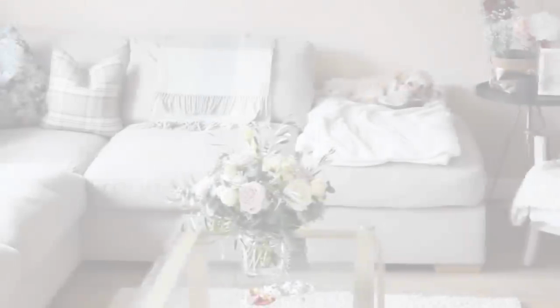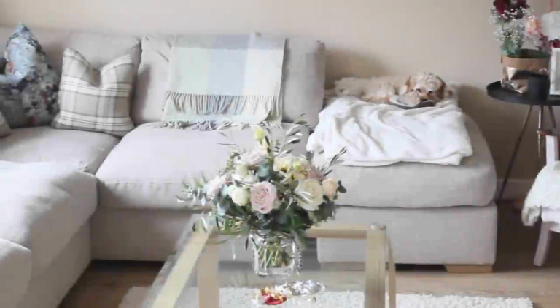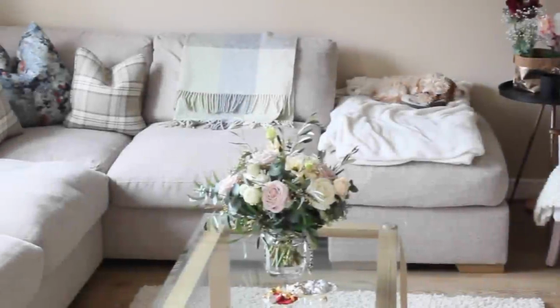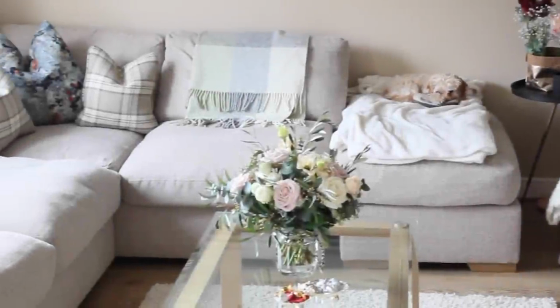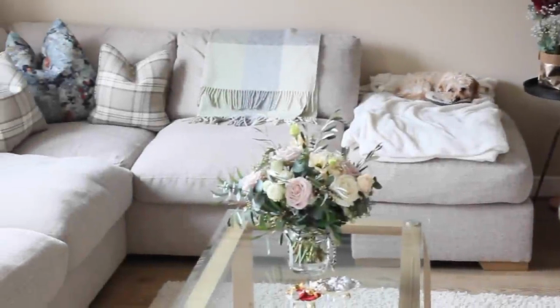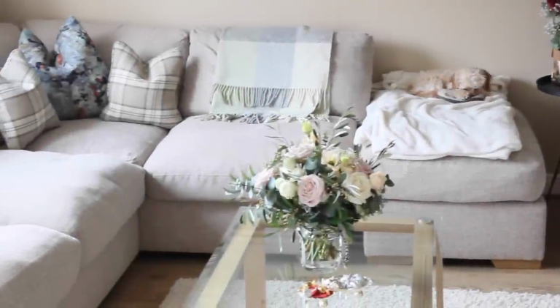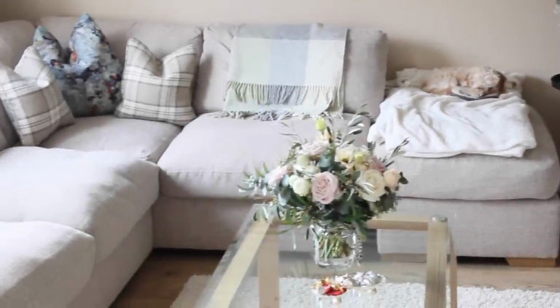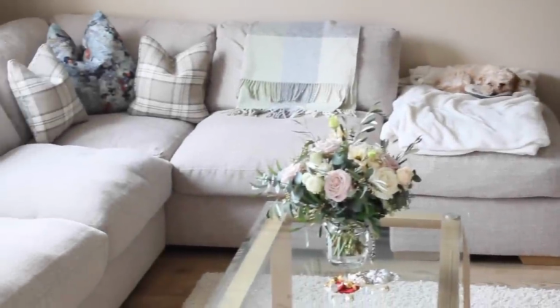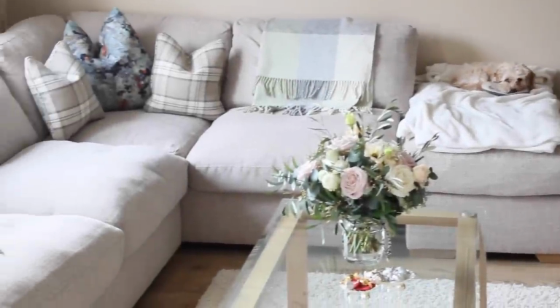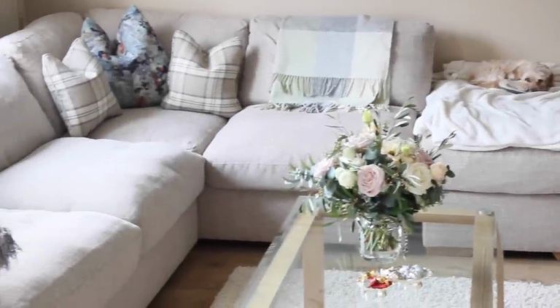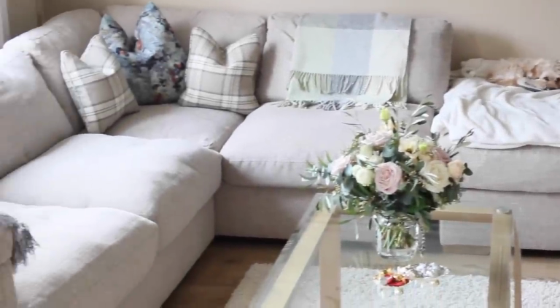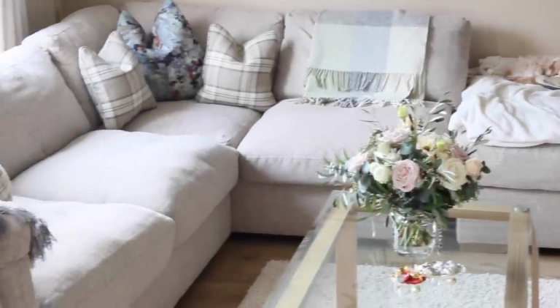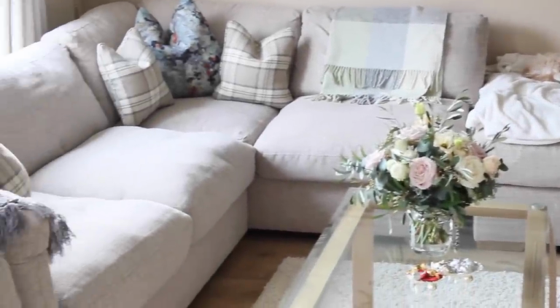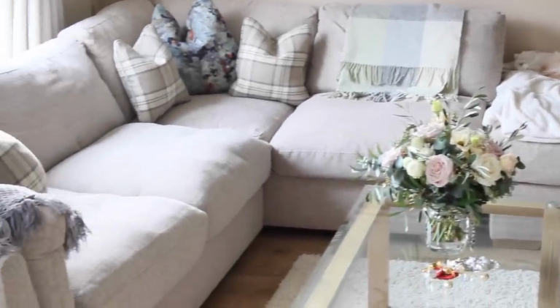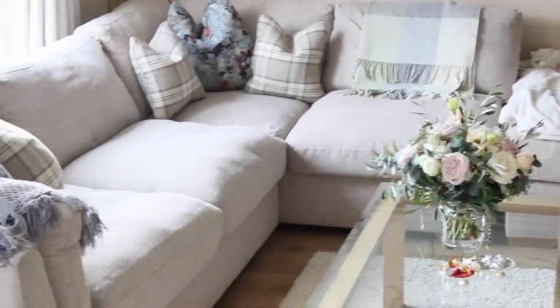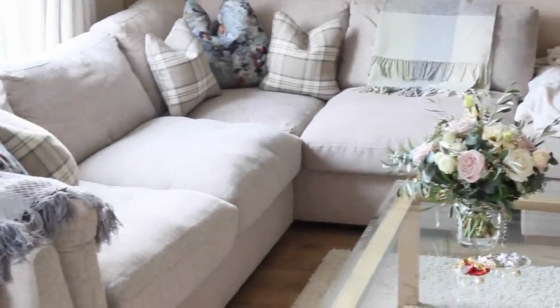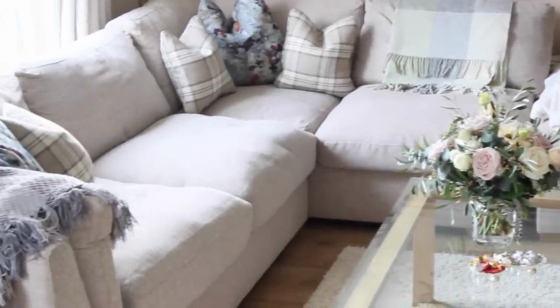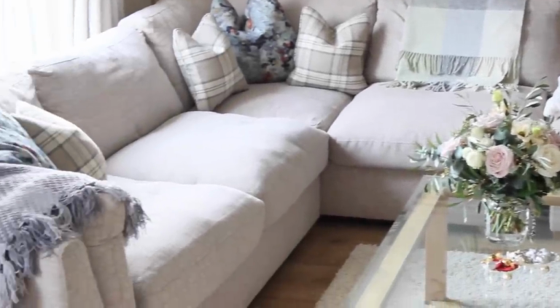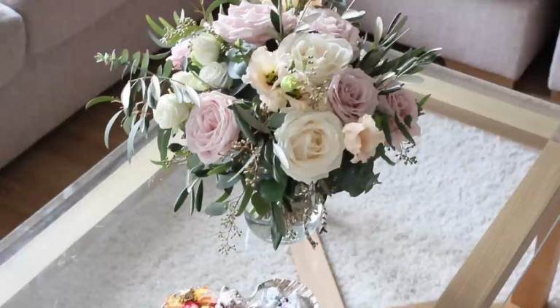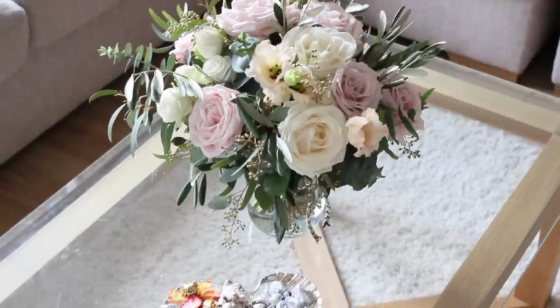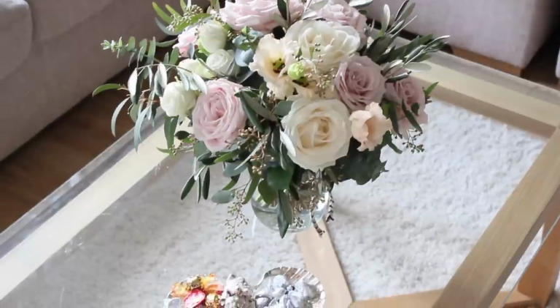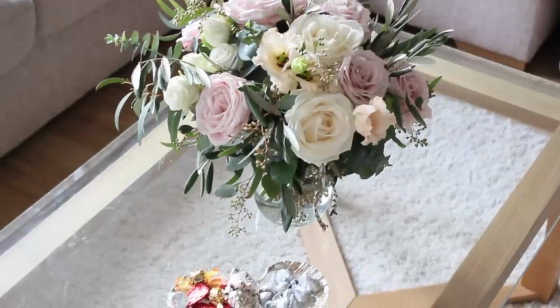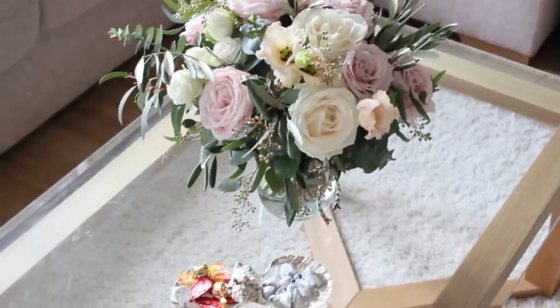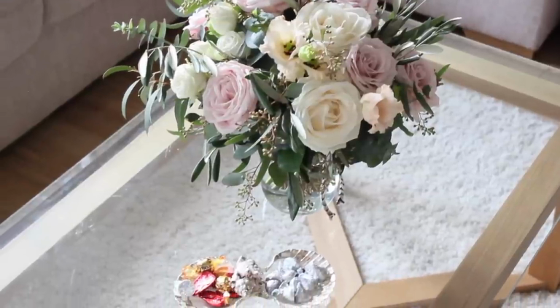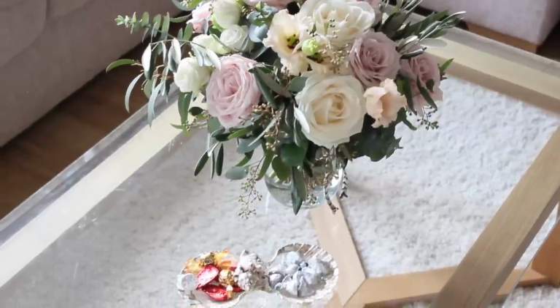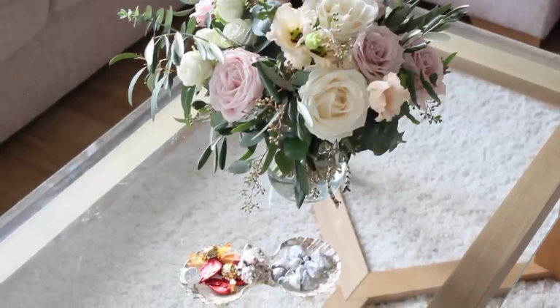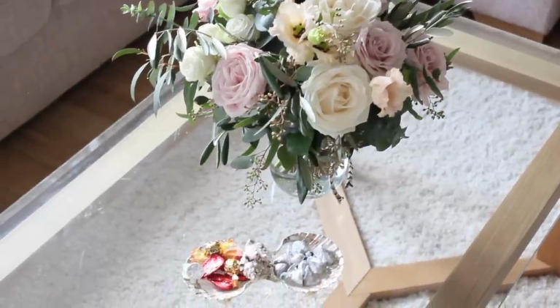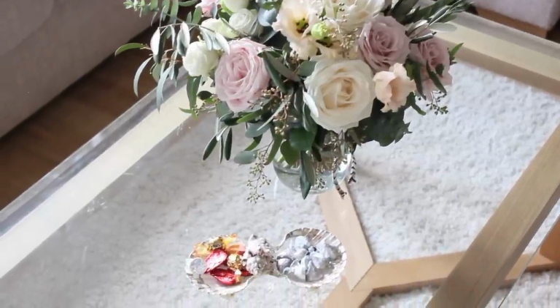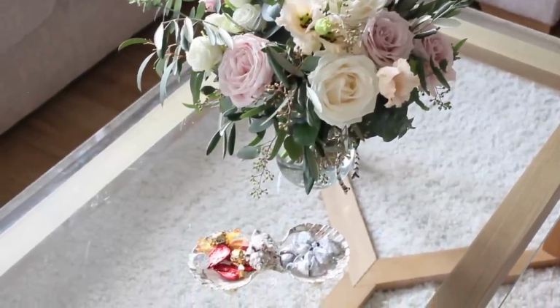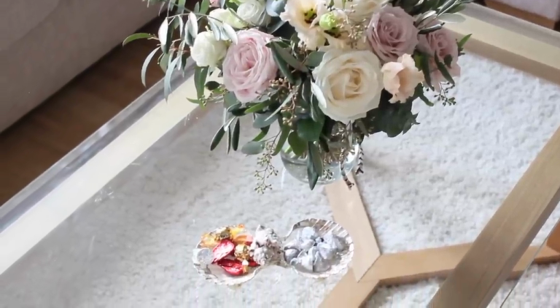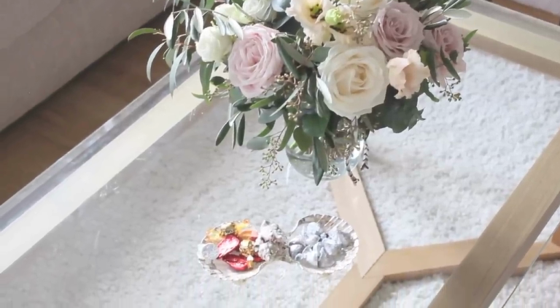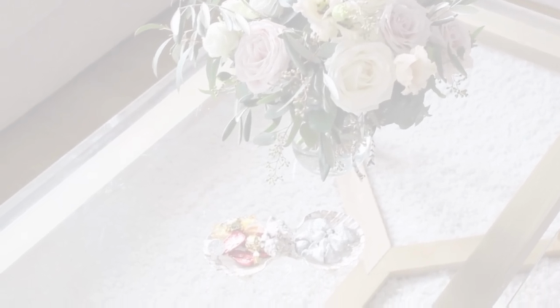Hey guys and welcome back to my channel. Today's video is our living room tour, so let's get right into it.